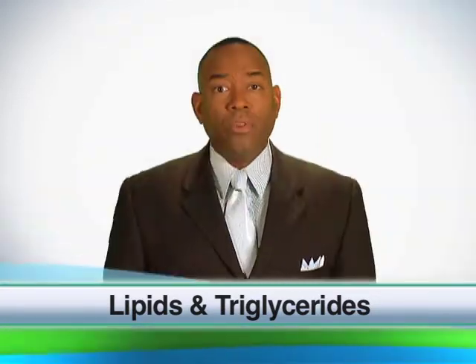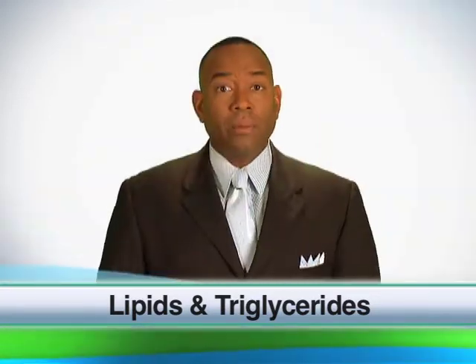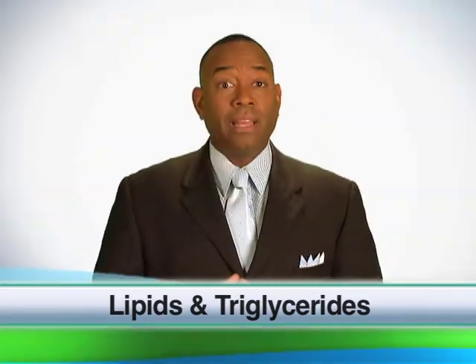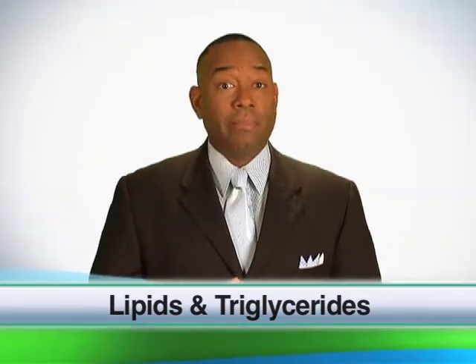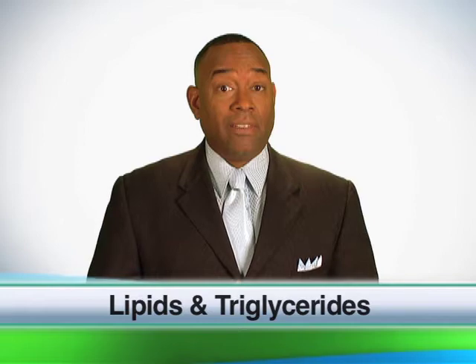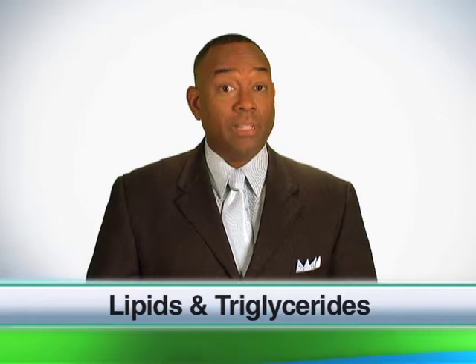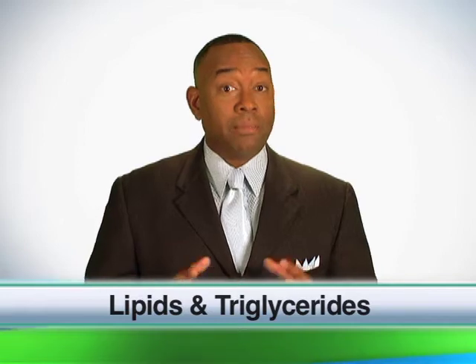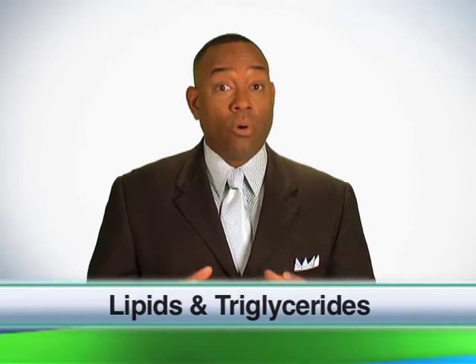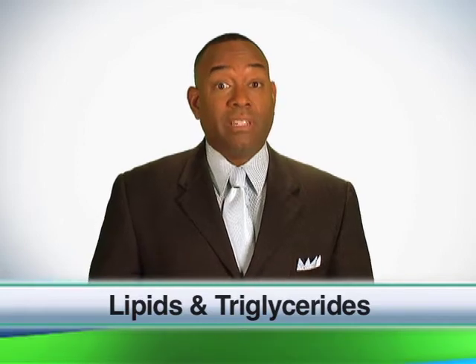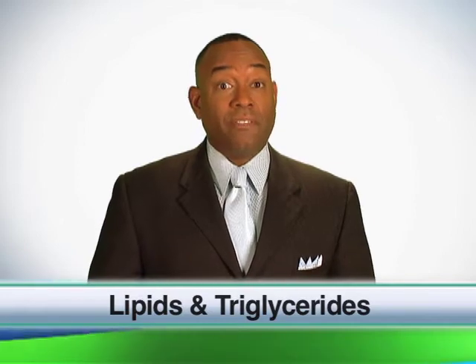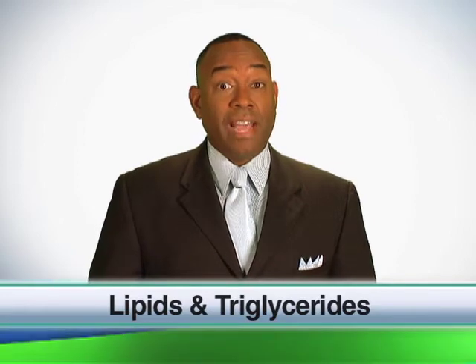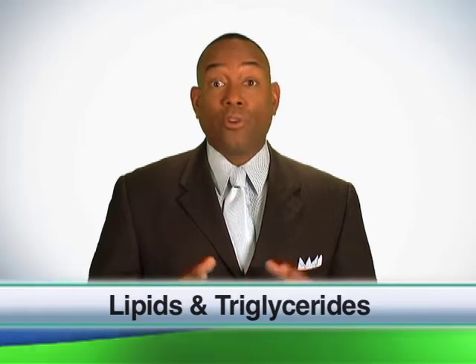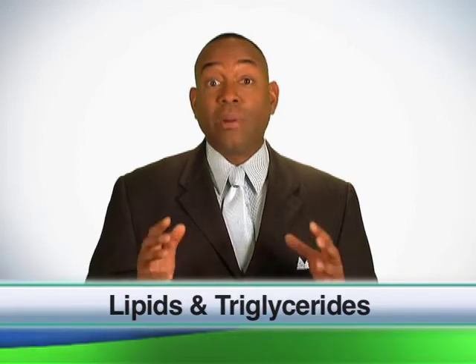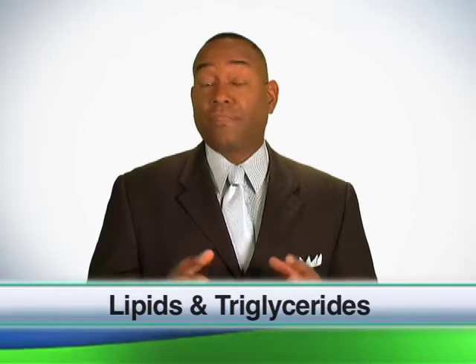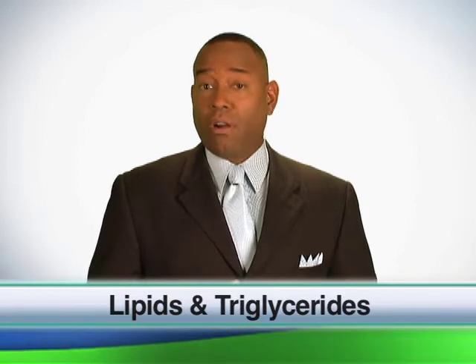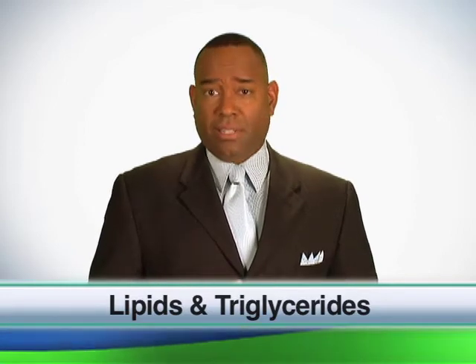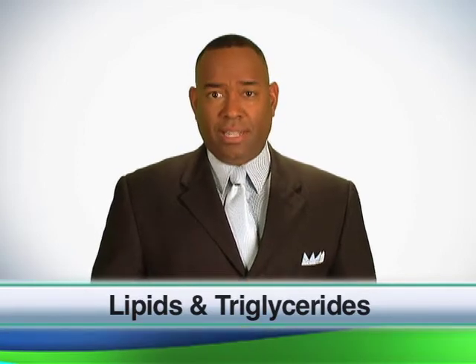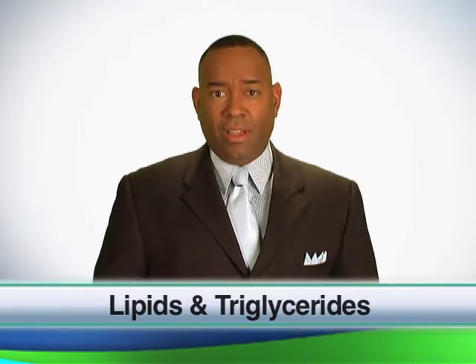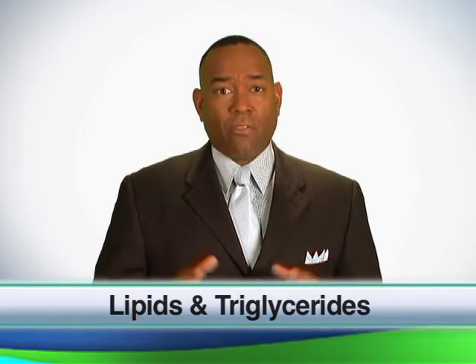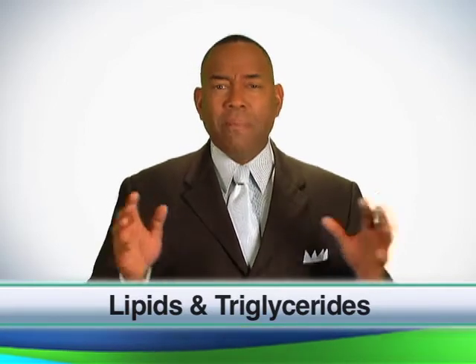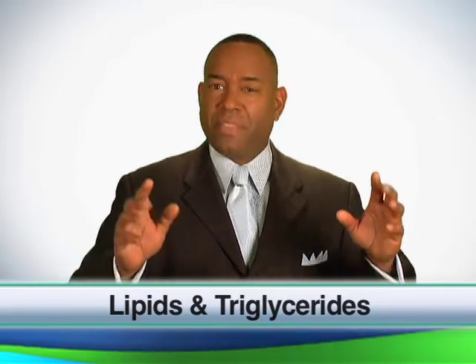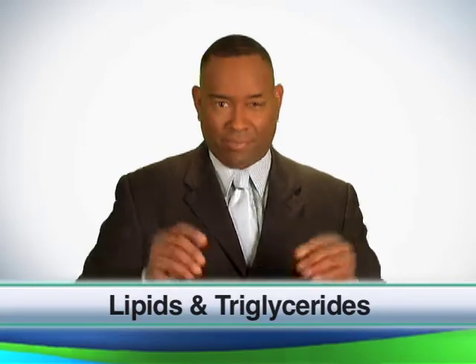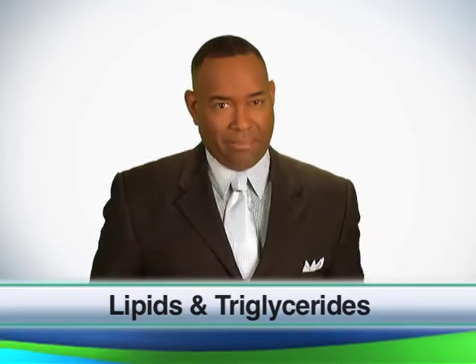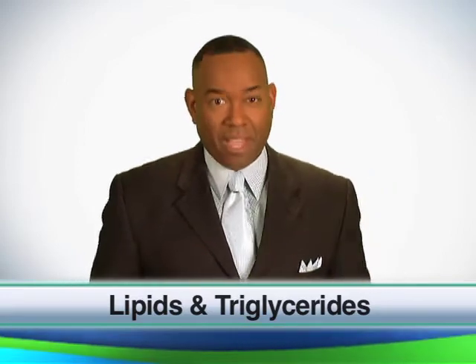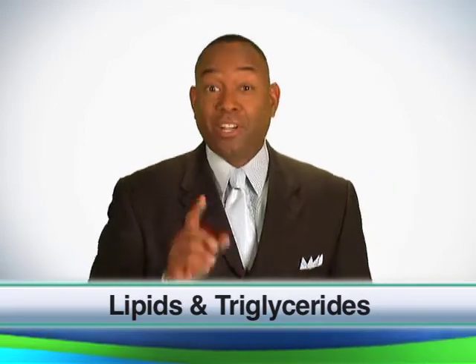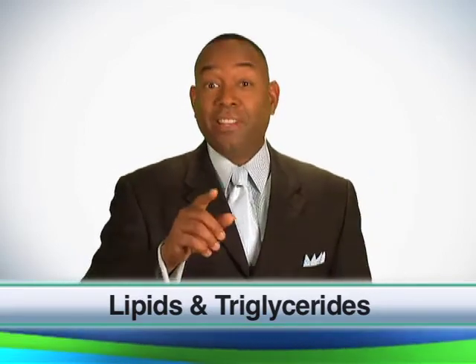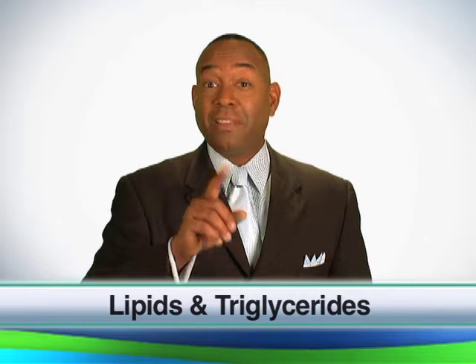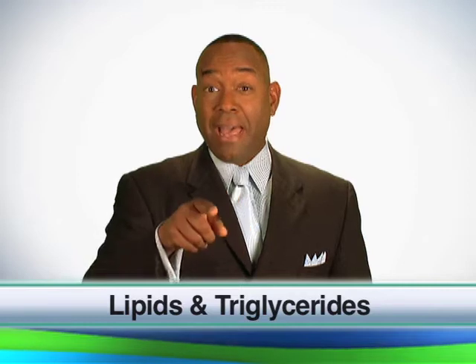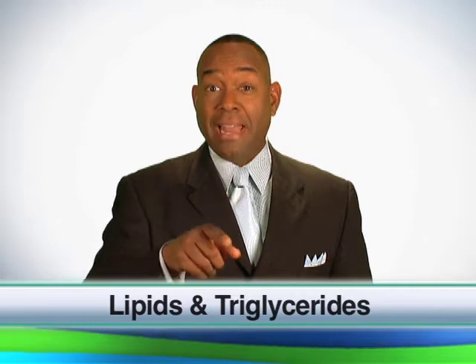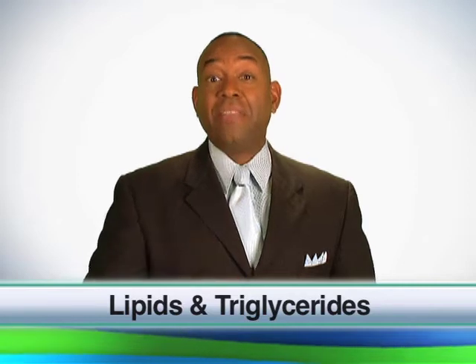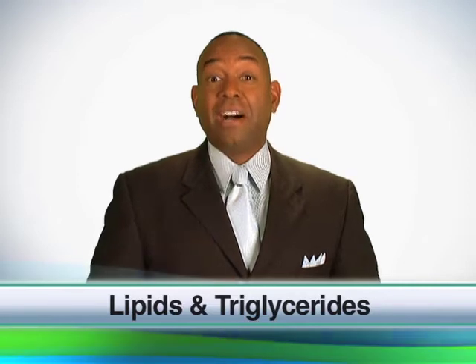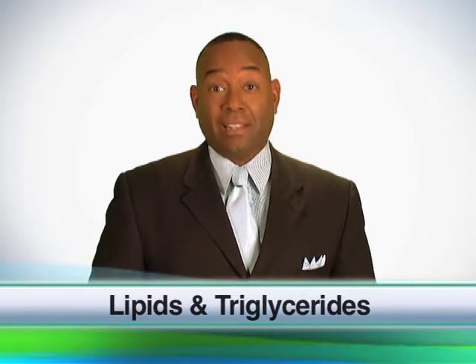Knowing your blood lipid levels is important to identifying your risk for heart disease. Remember it this way: the good, the bad, and the ugly.